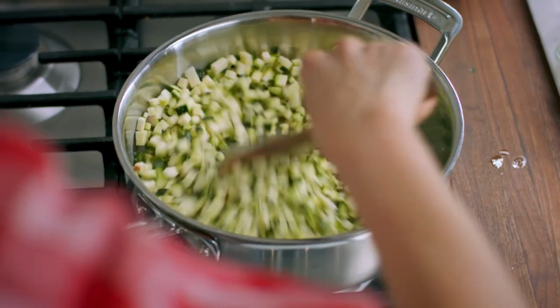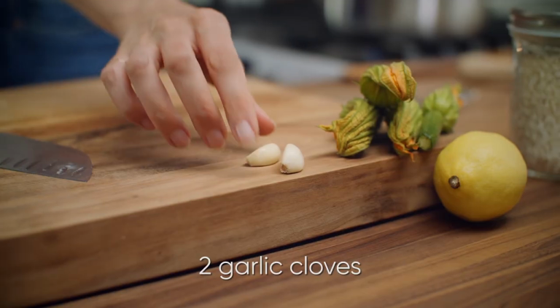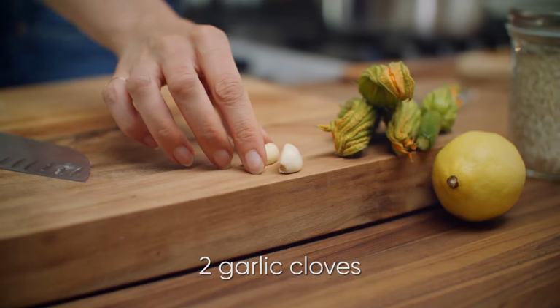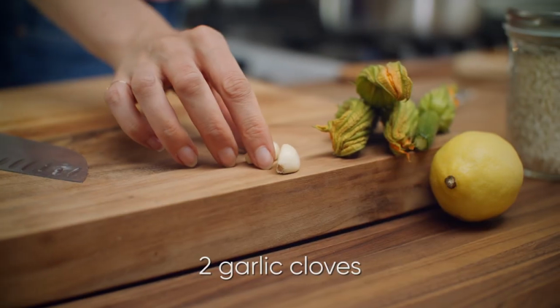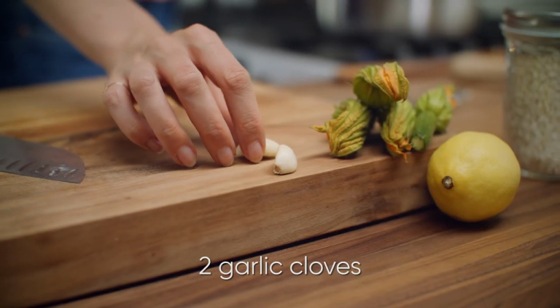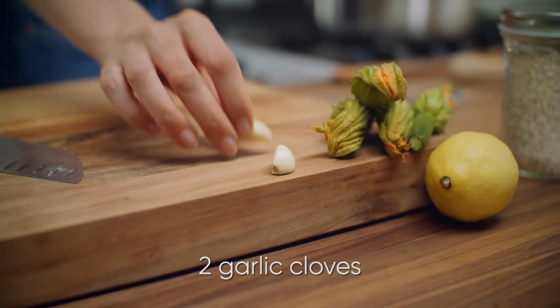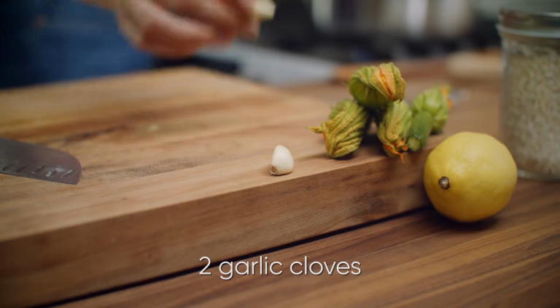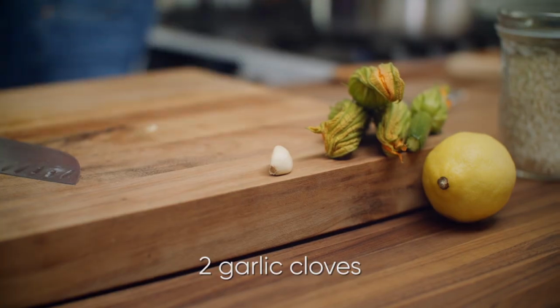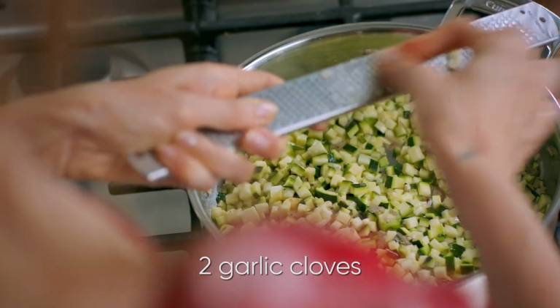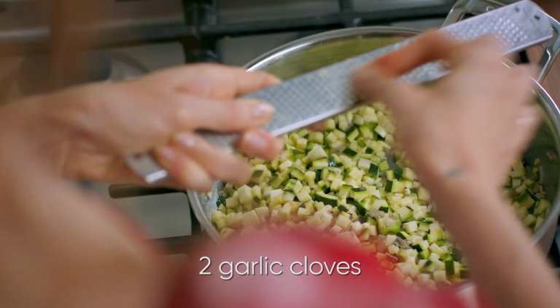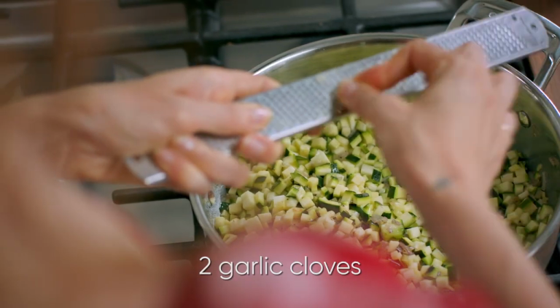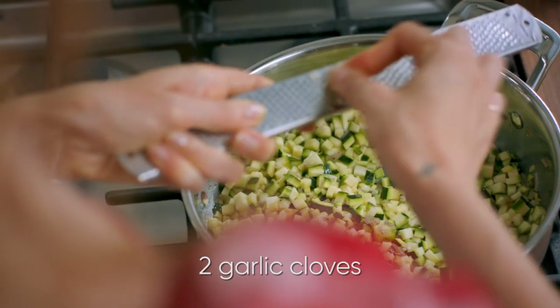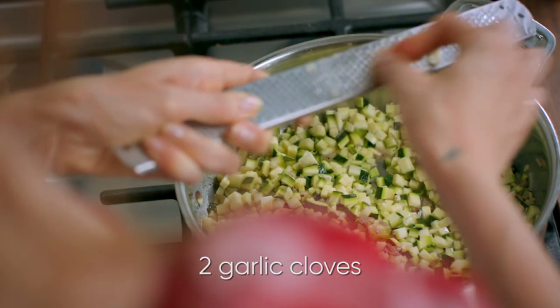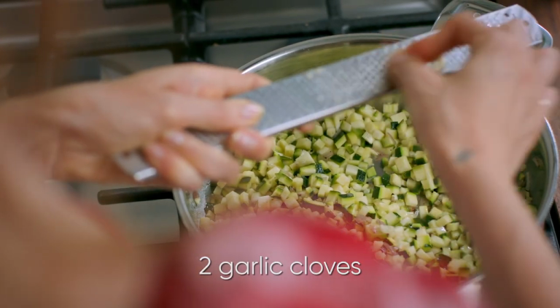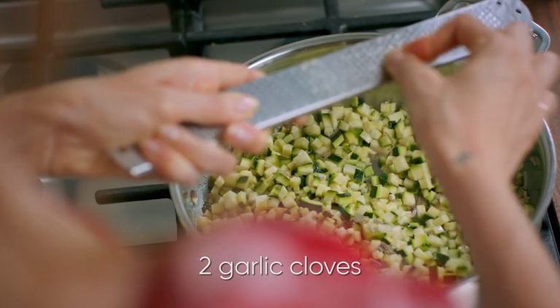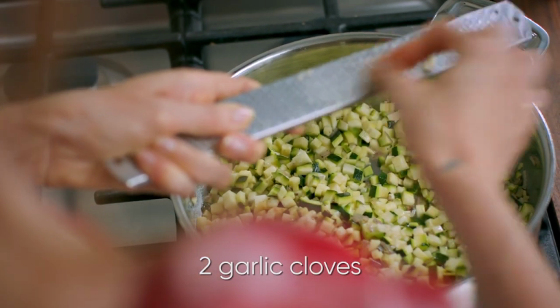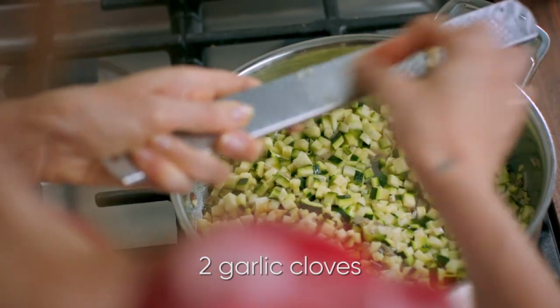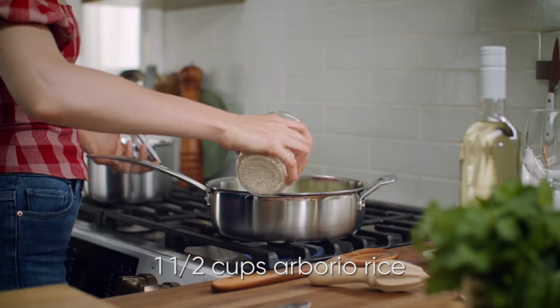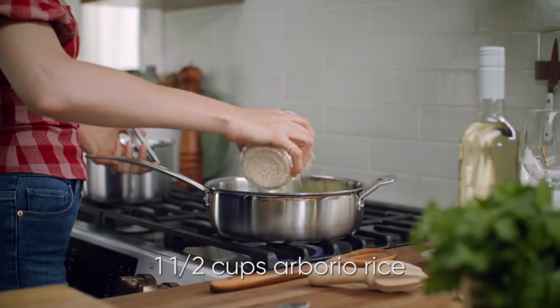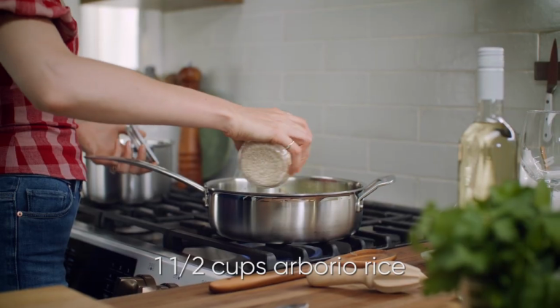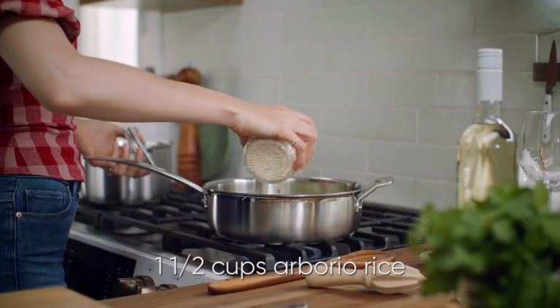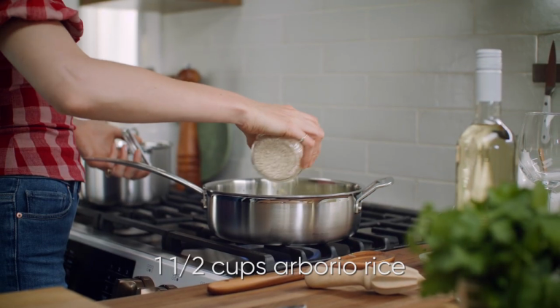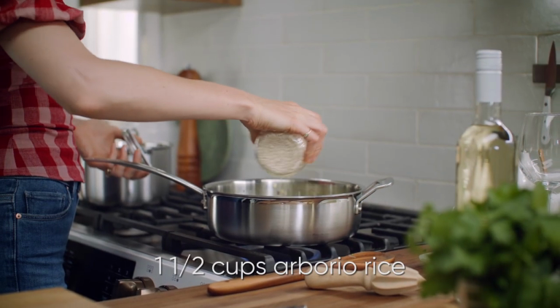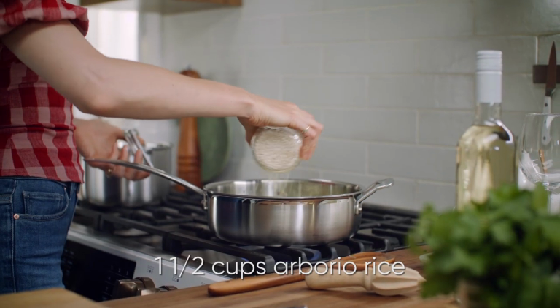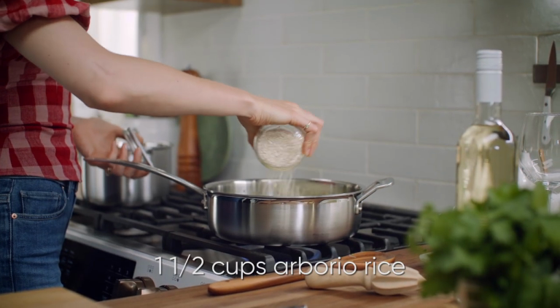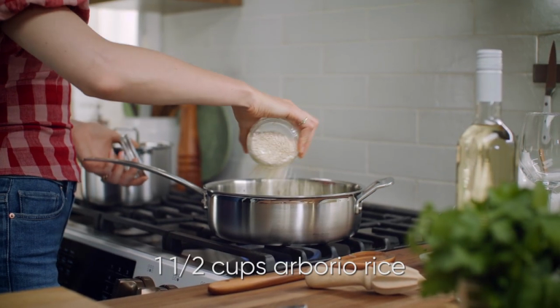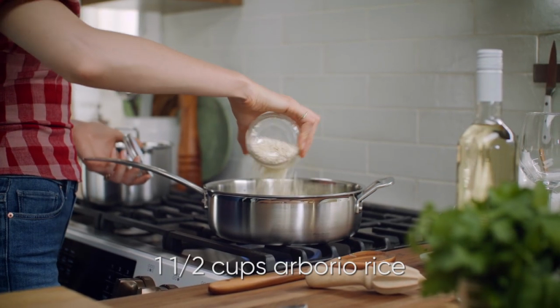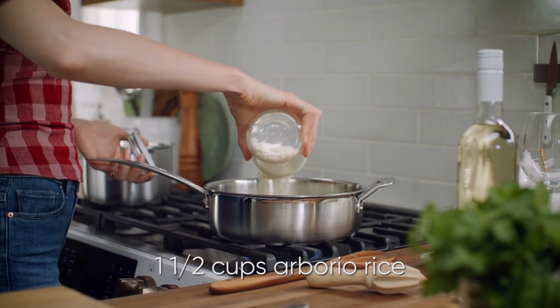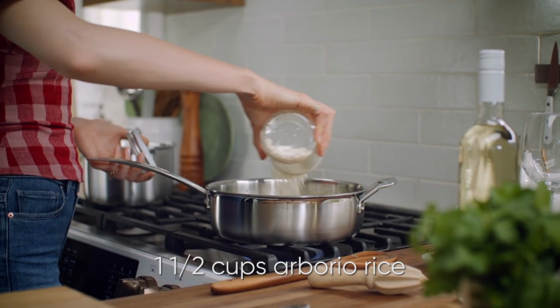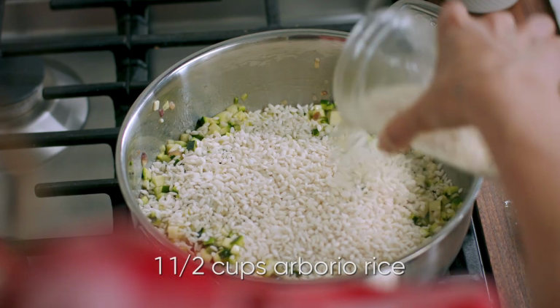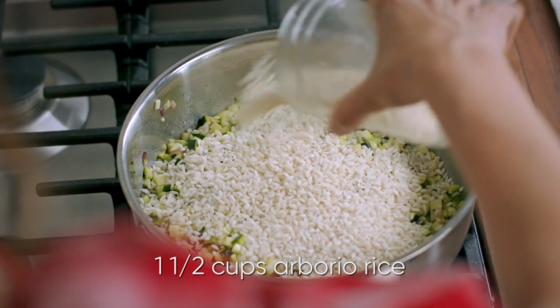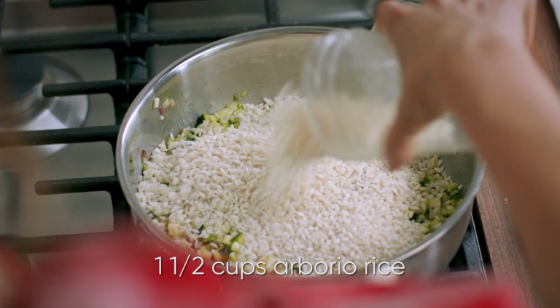Into that pan, I wanna mince in two cloves of garlic and add one and a half cups of arborio rice.